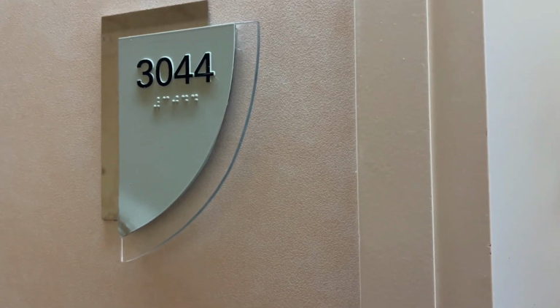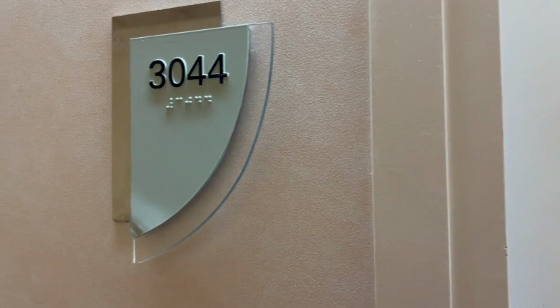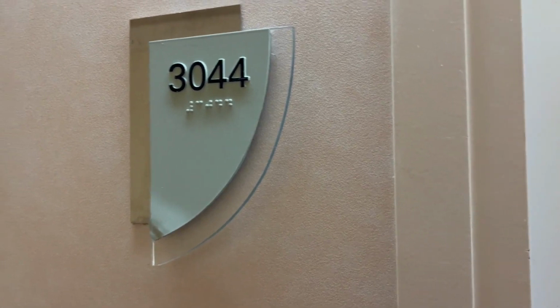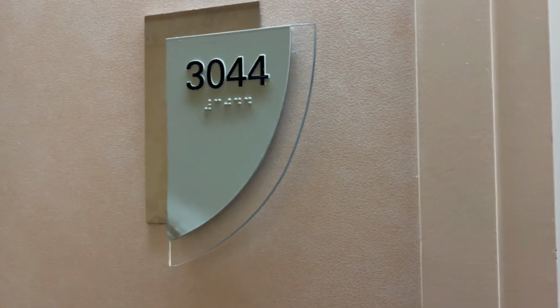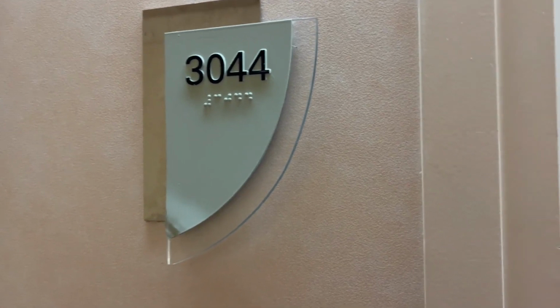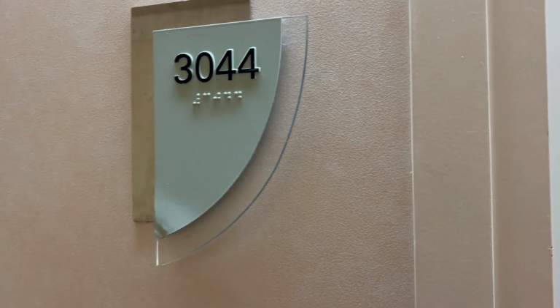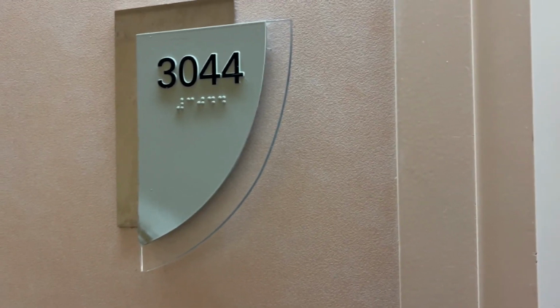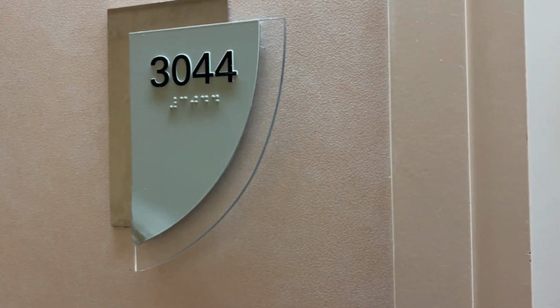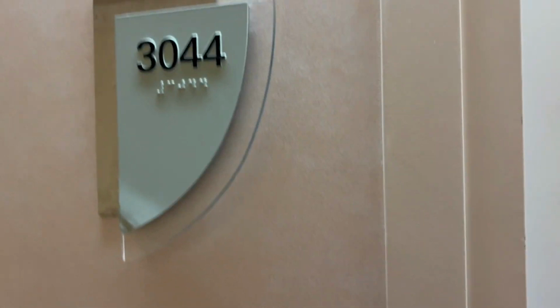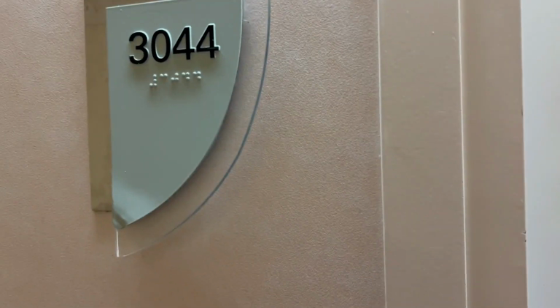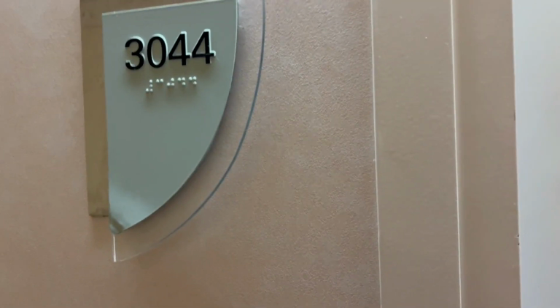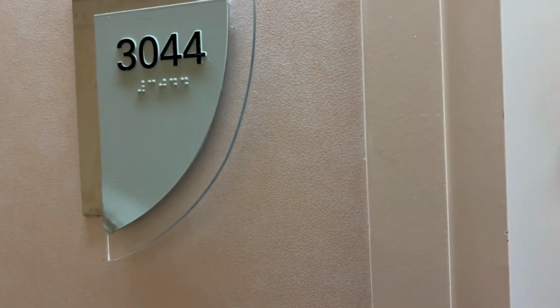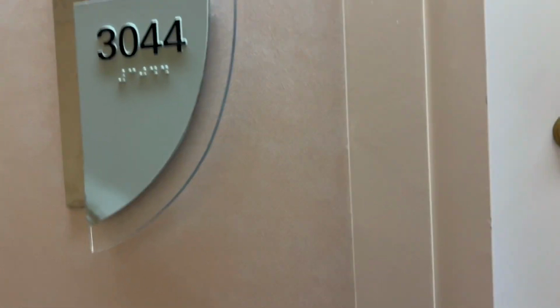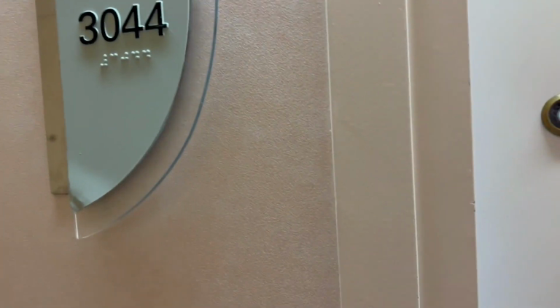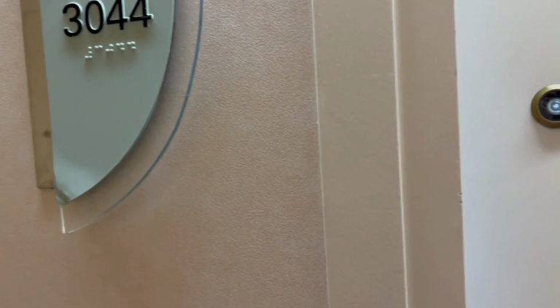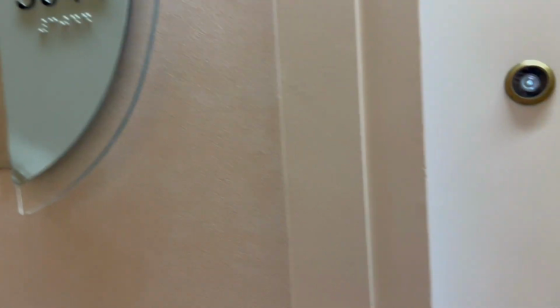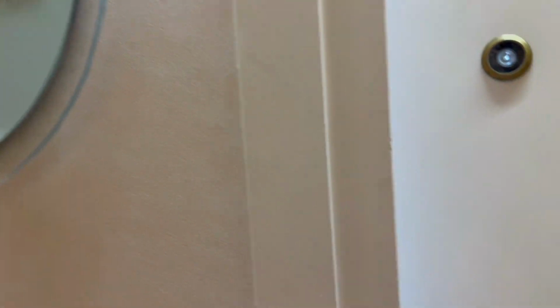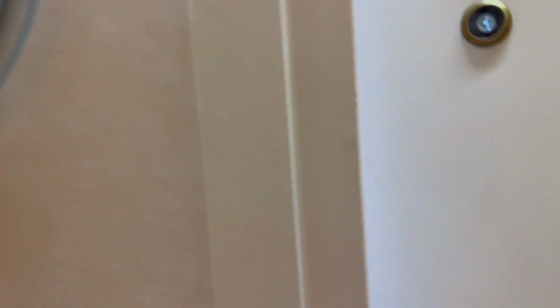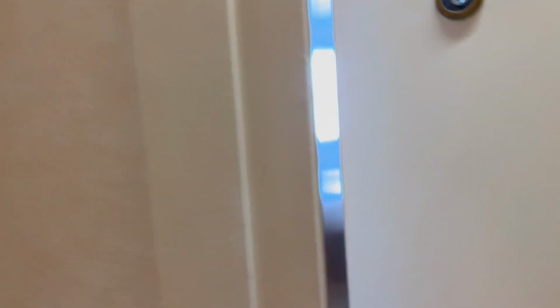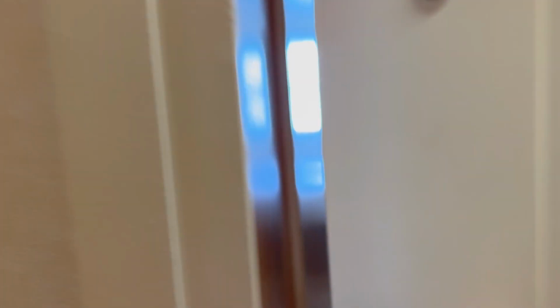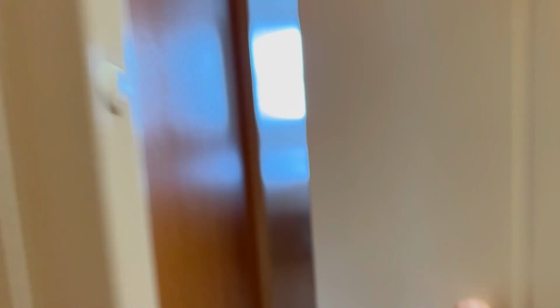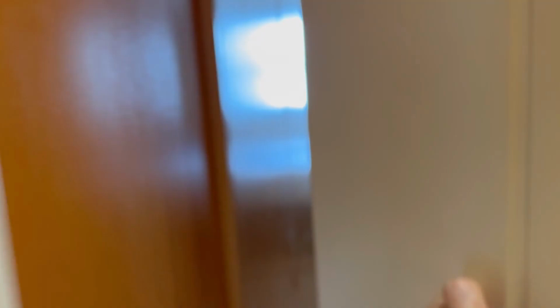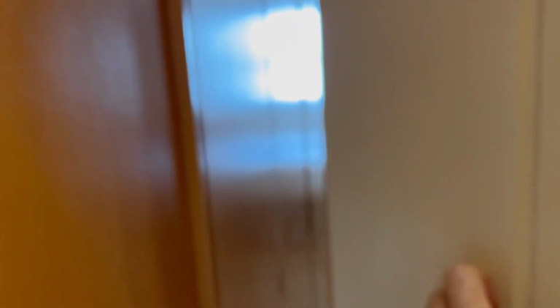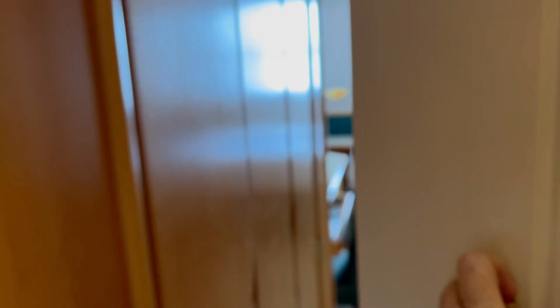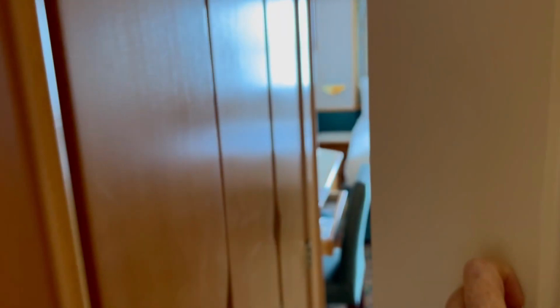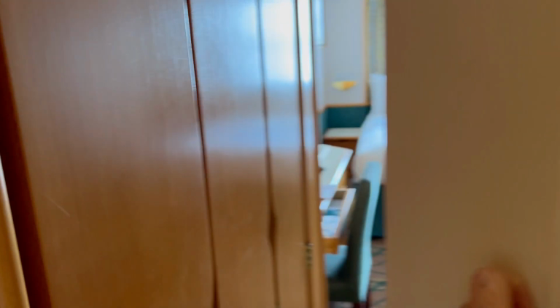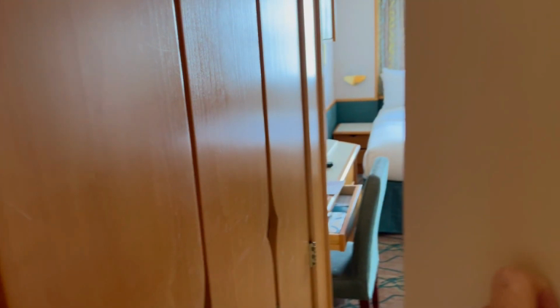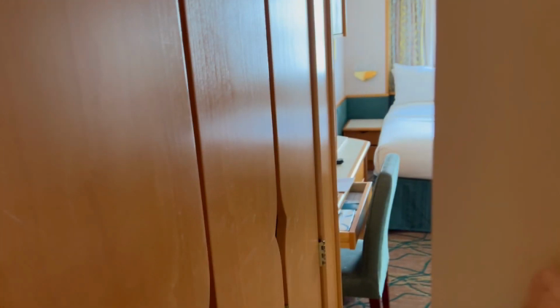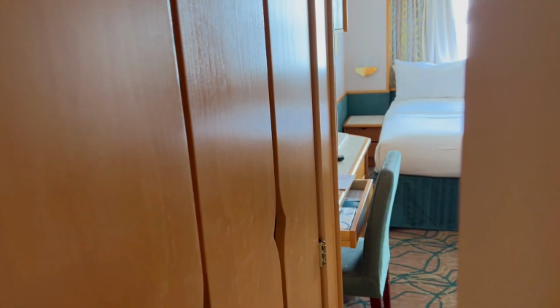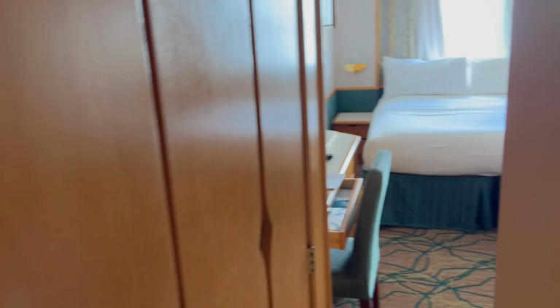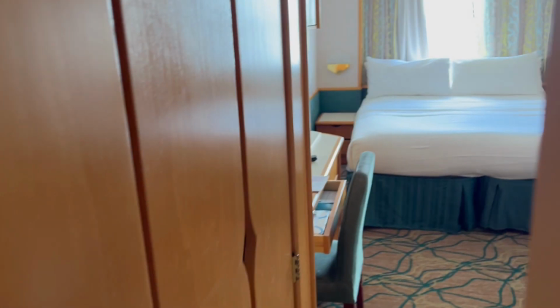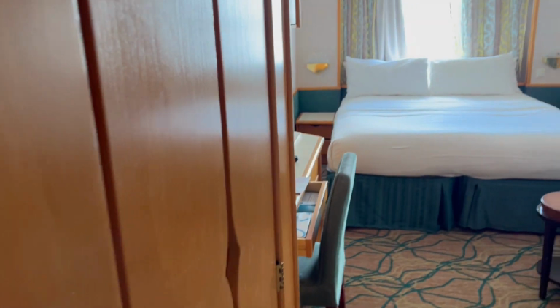Room tour — 3044 Grandeur of the Seas, Ocean View room.